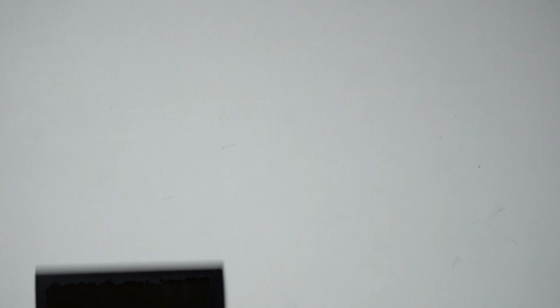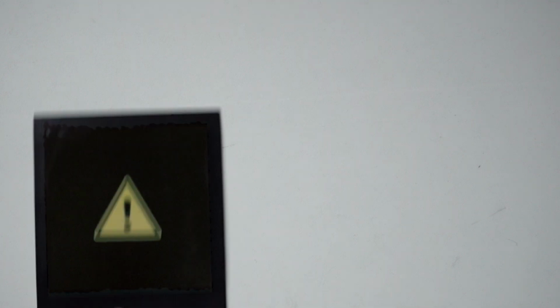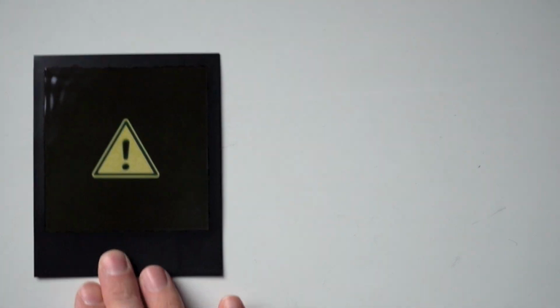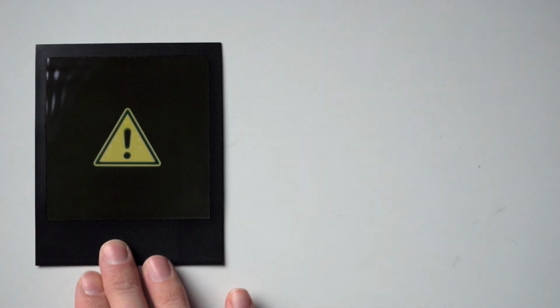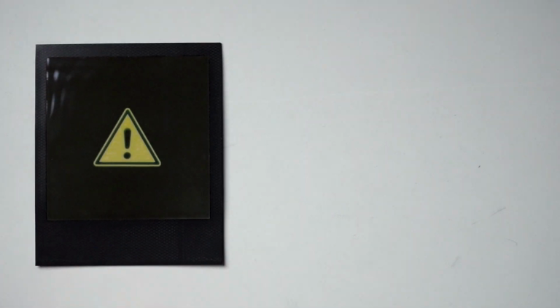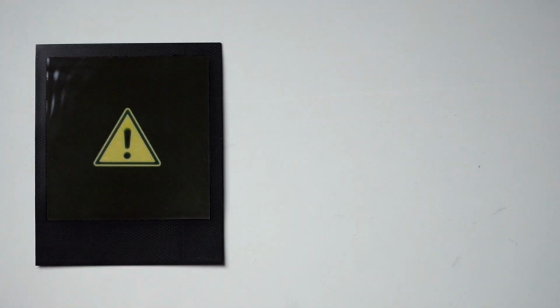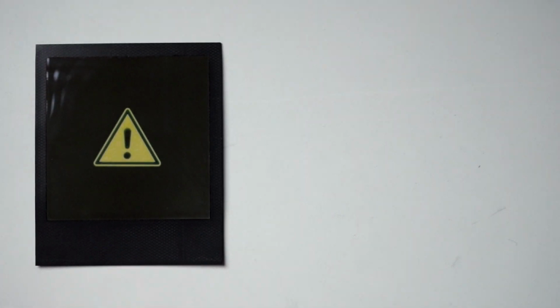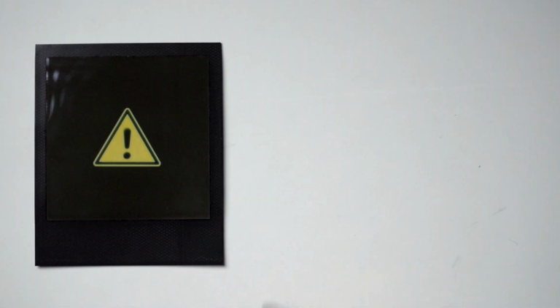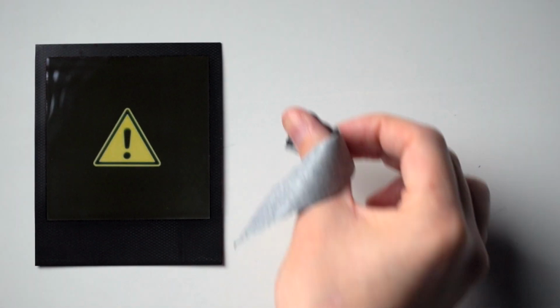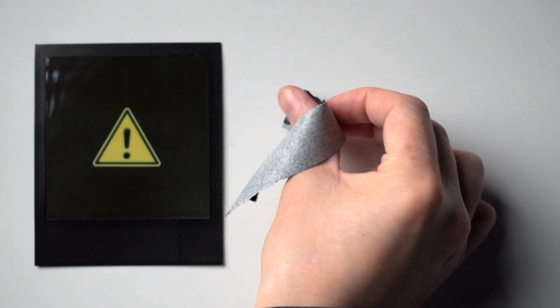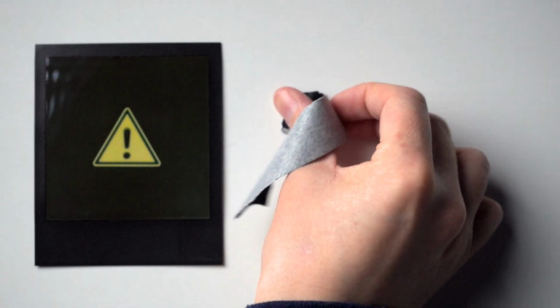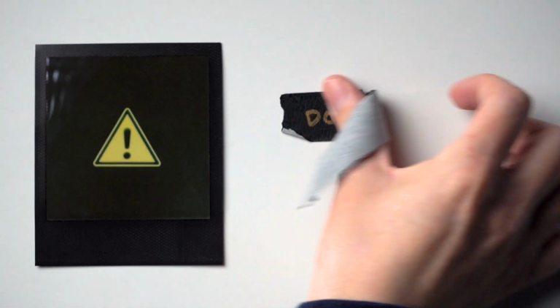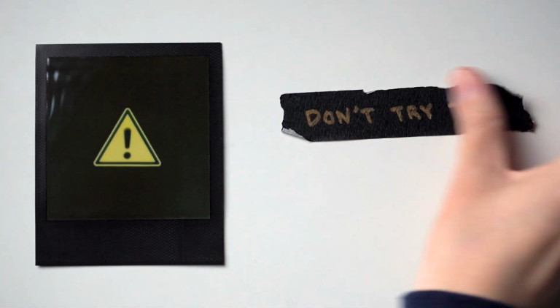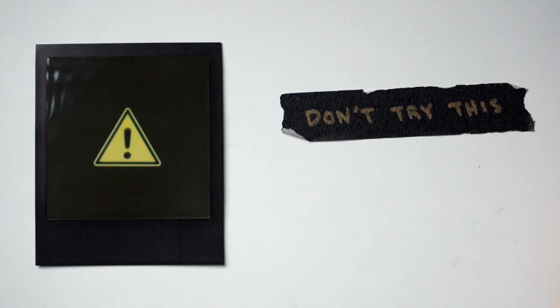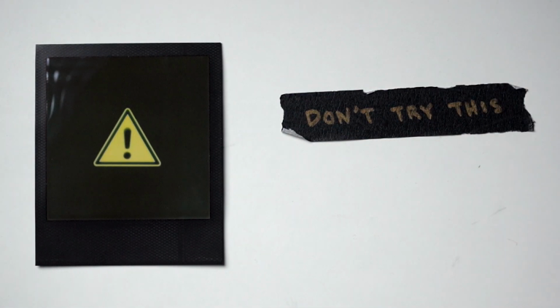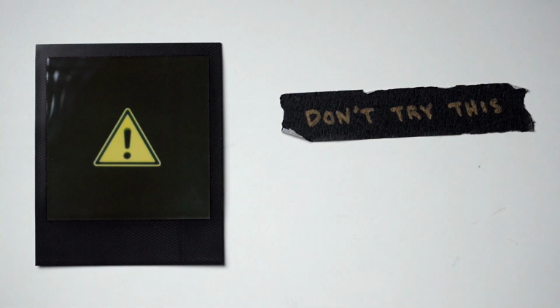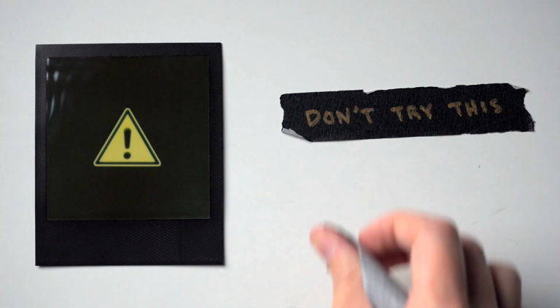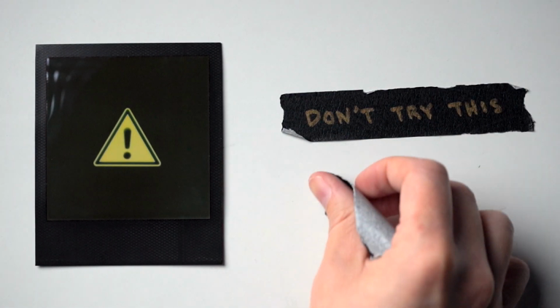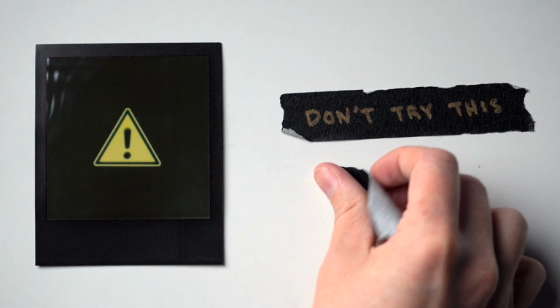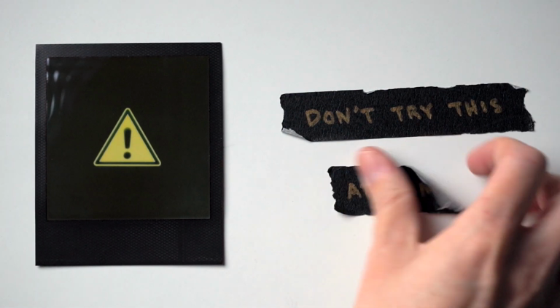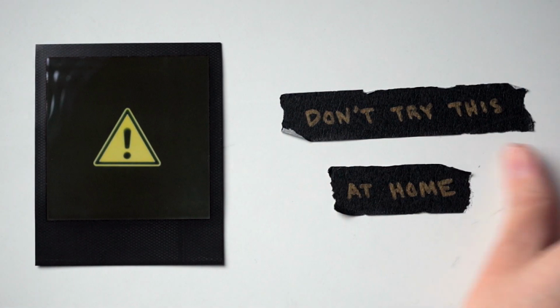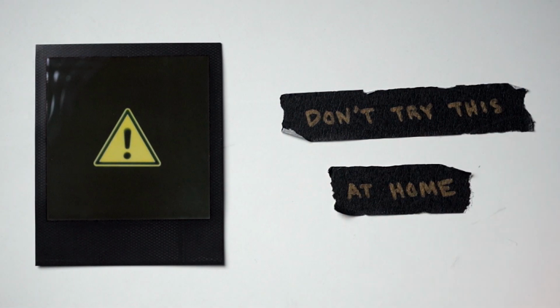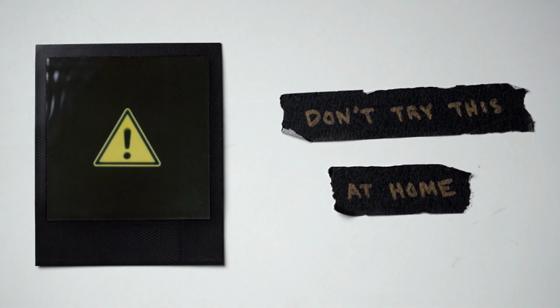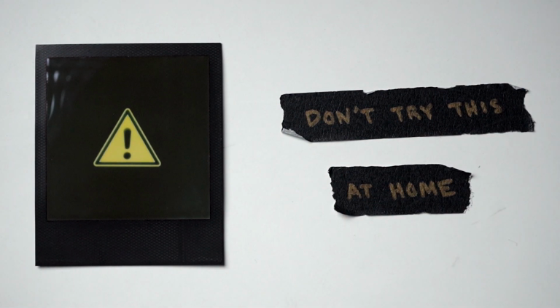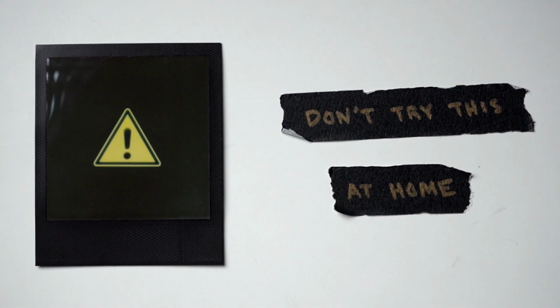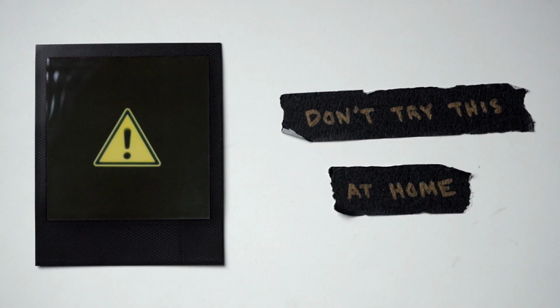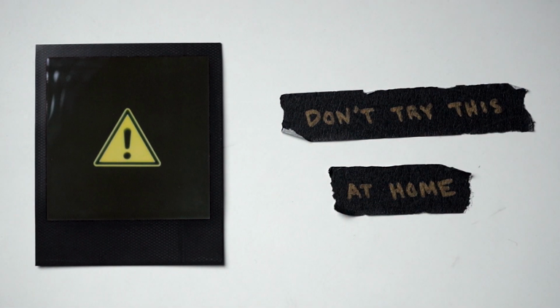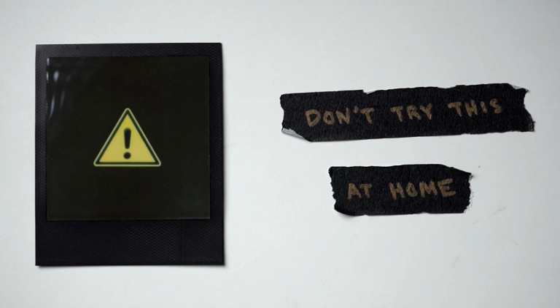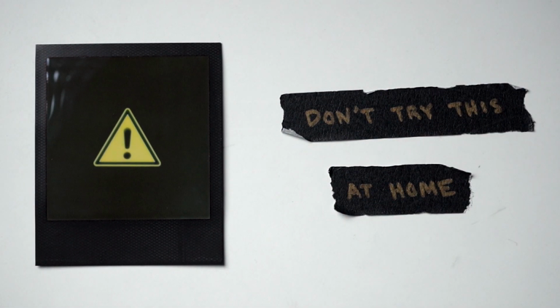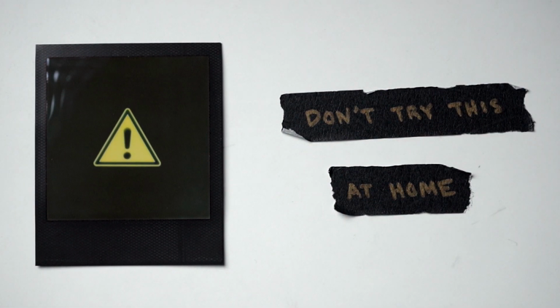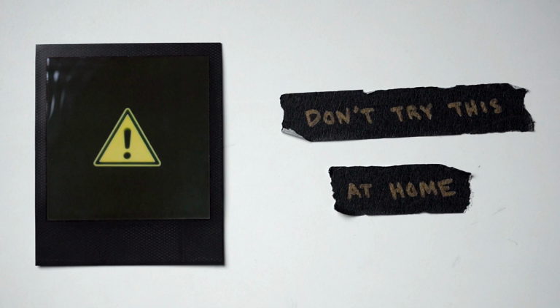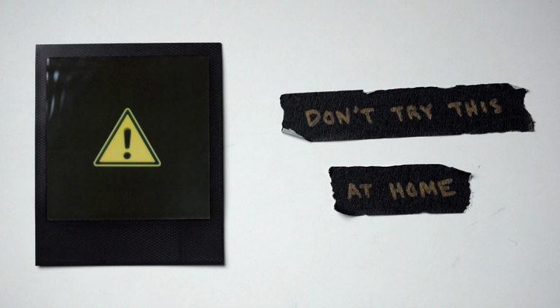Quick disclaimer: don't try this at home. I have a controlled environment, but testing unknown reactions can be very dangerous.